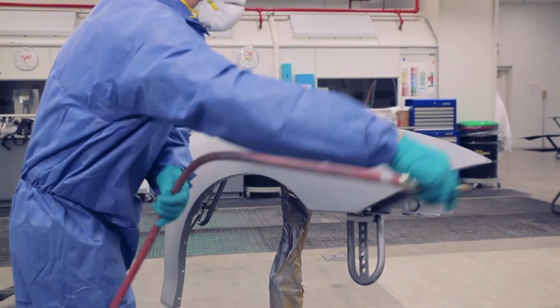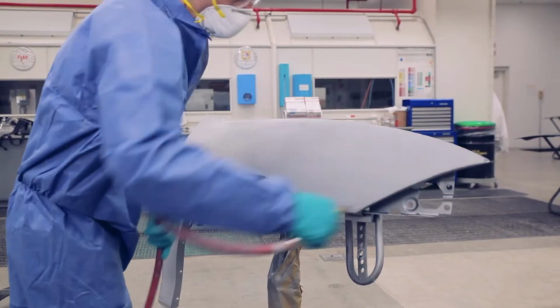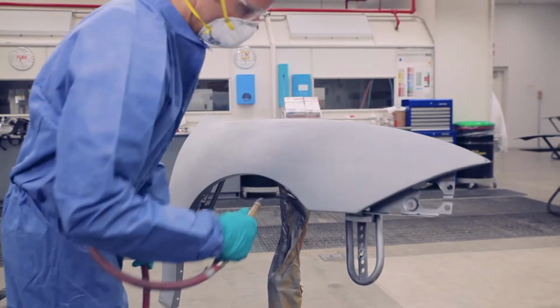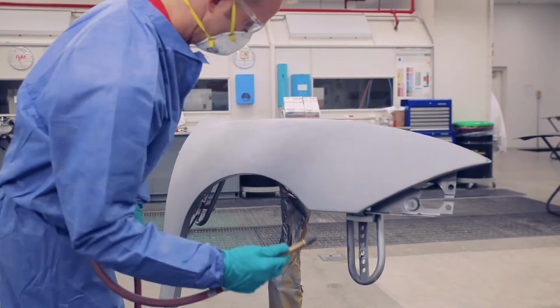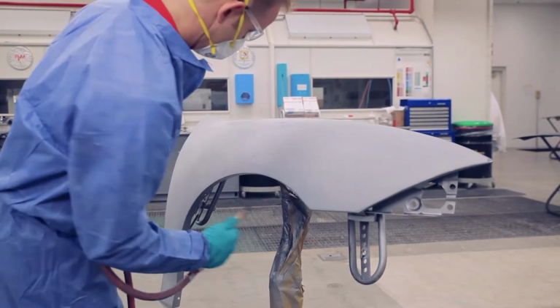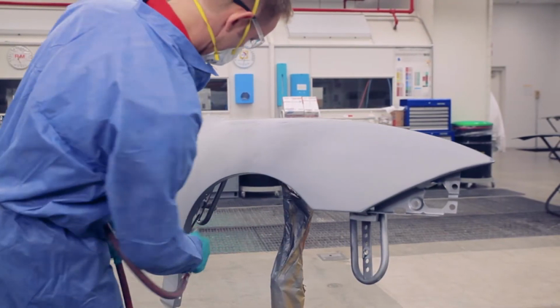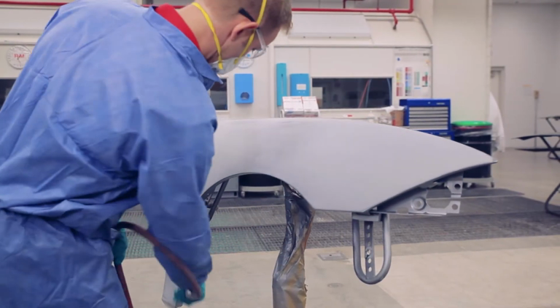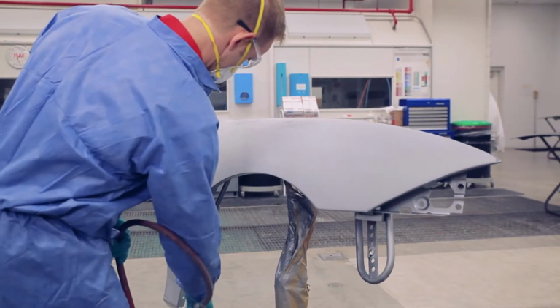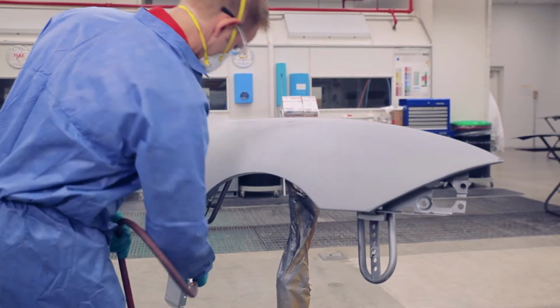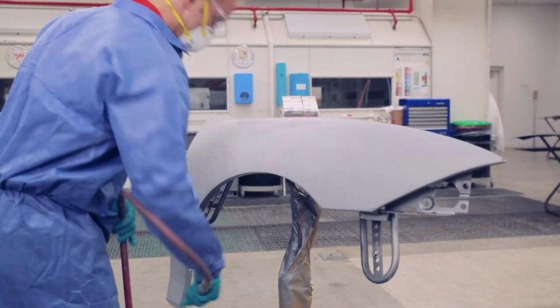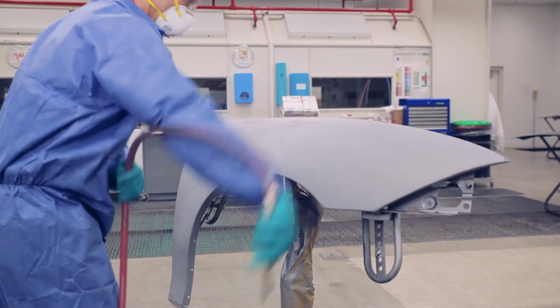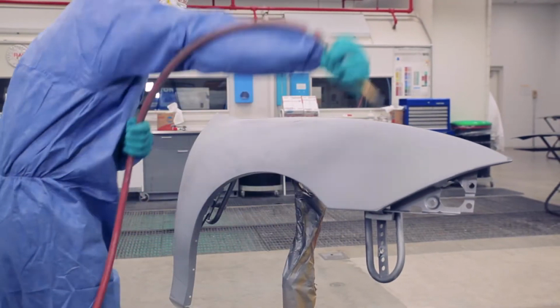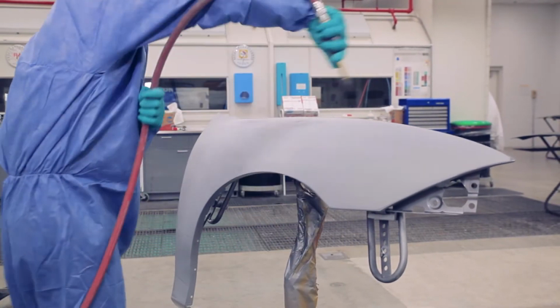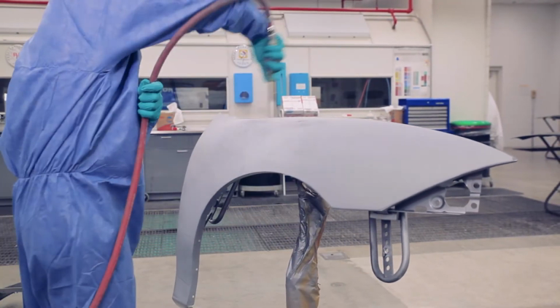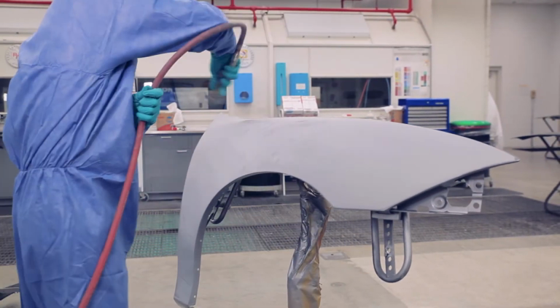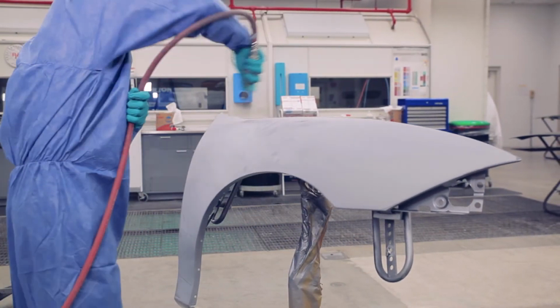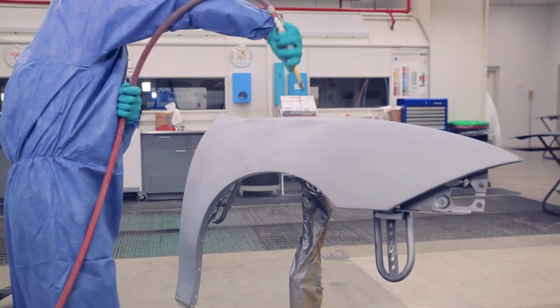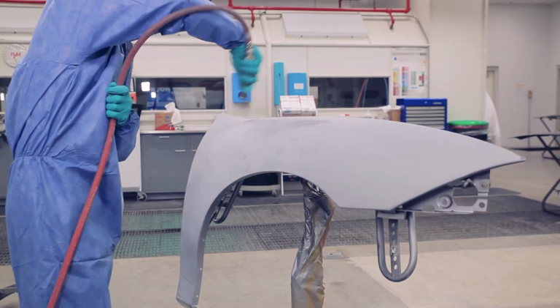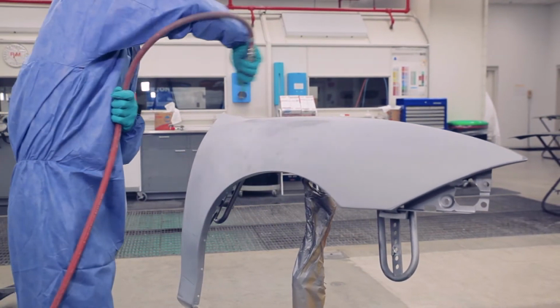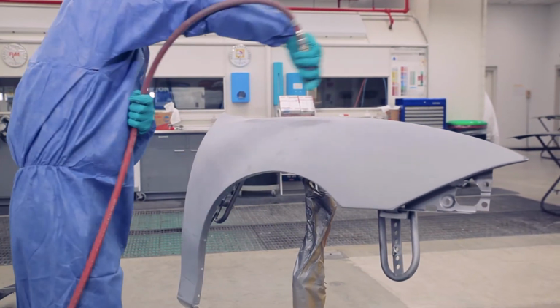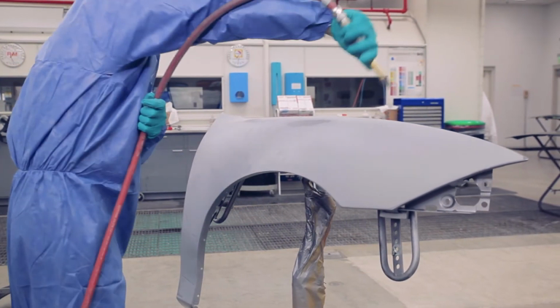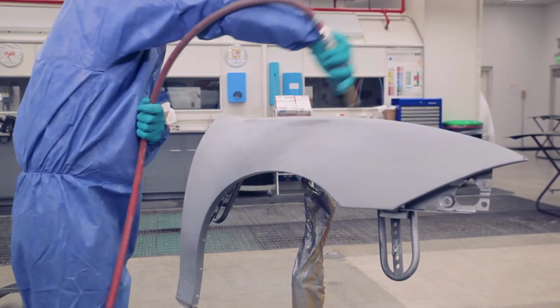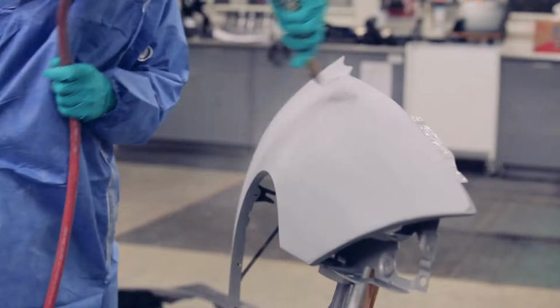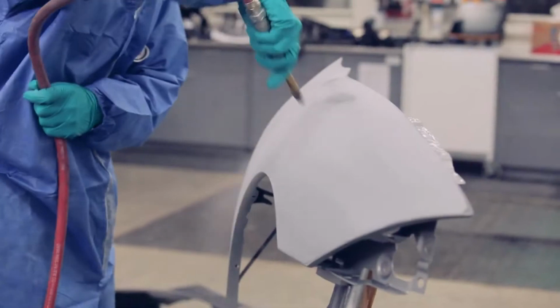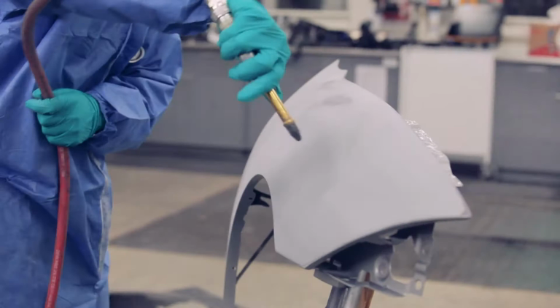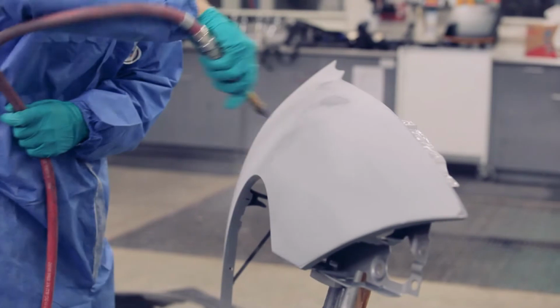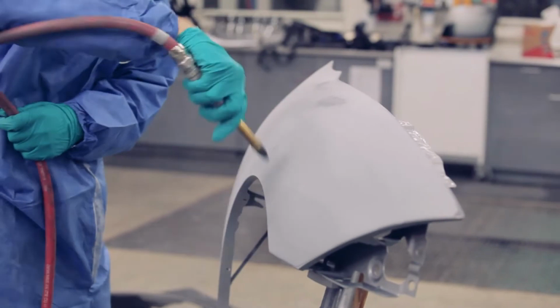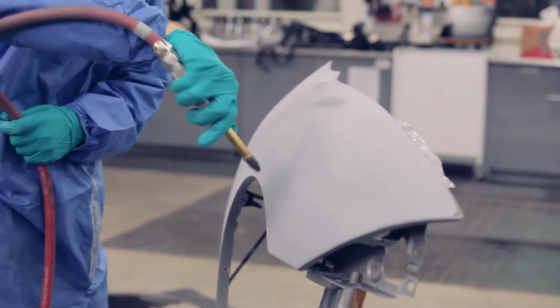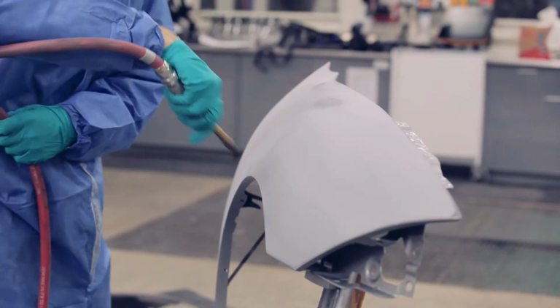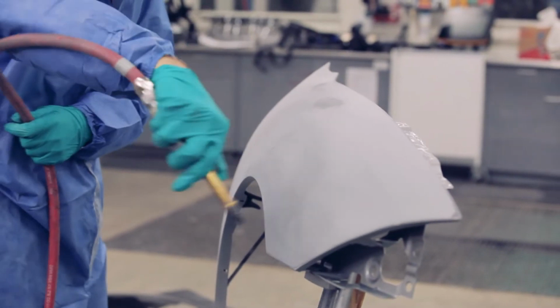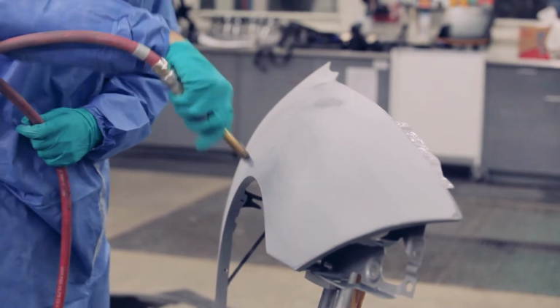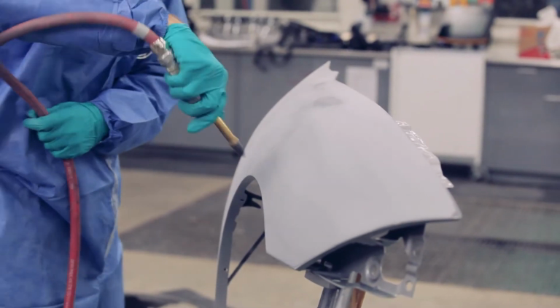Next, blow the panel off, remembering to address all edges and the backside of the panel.